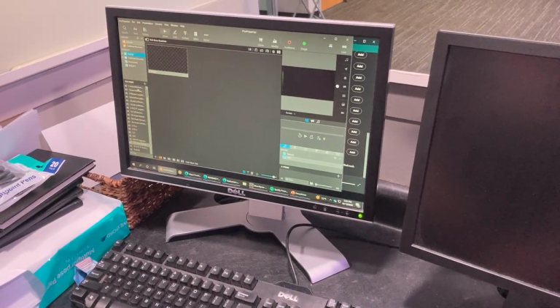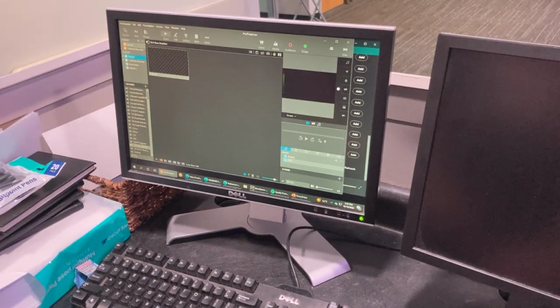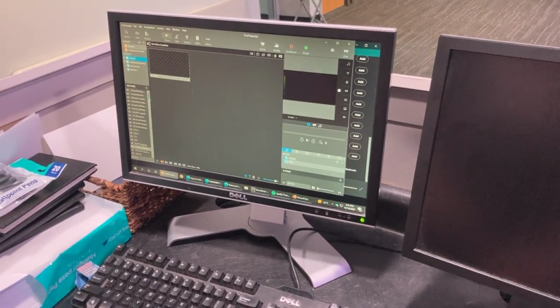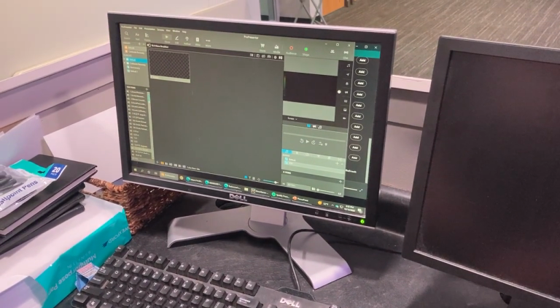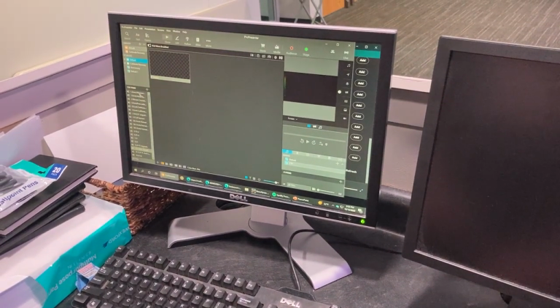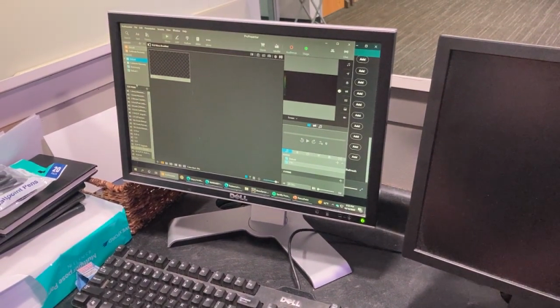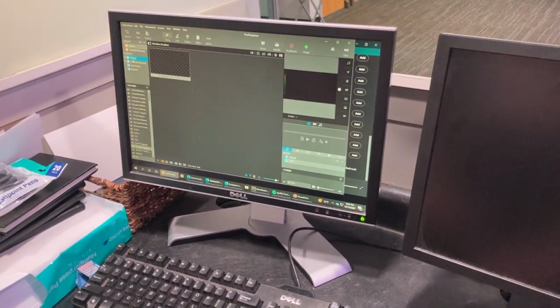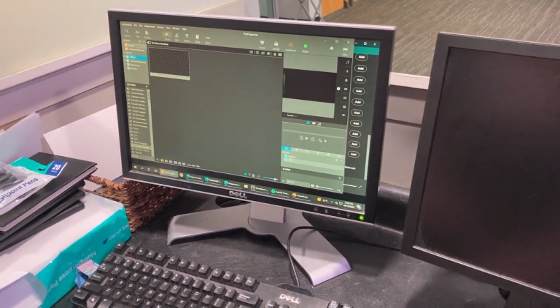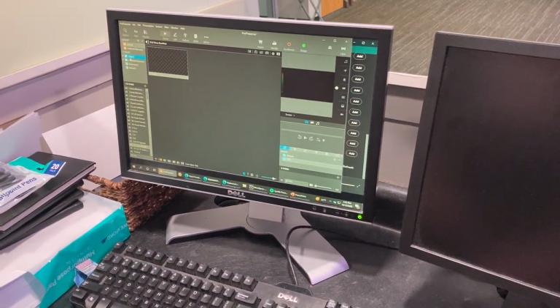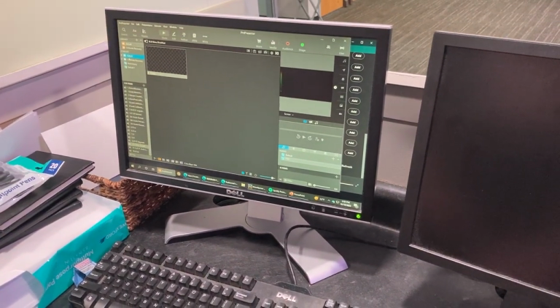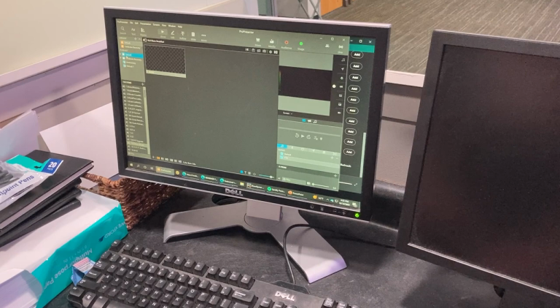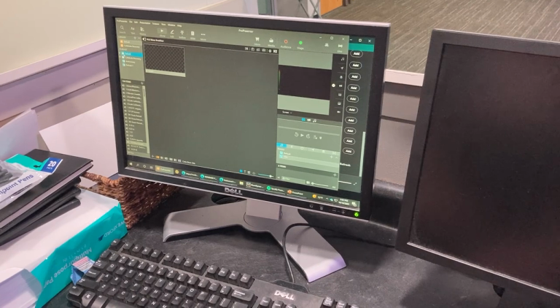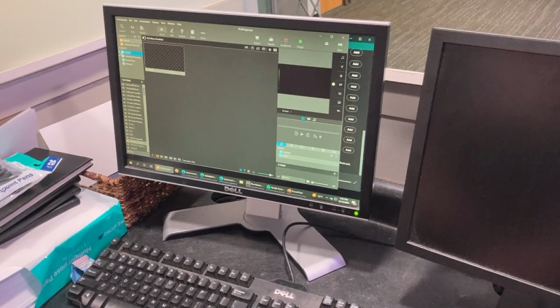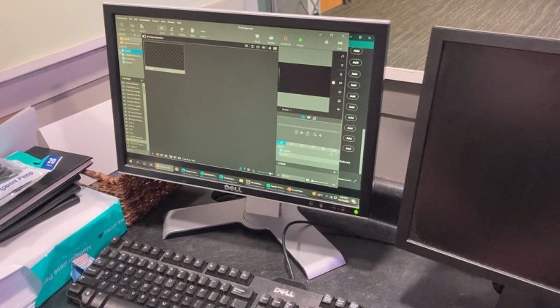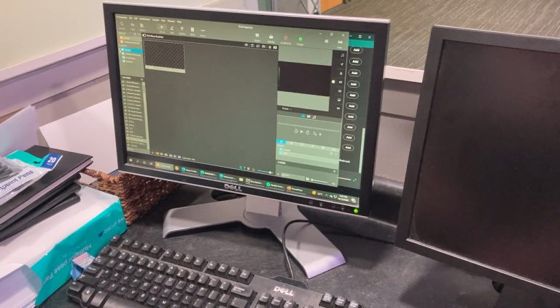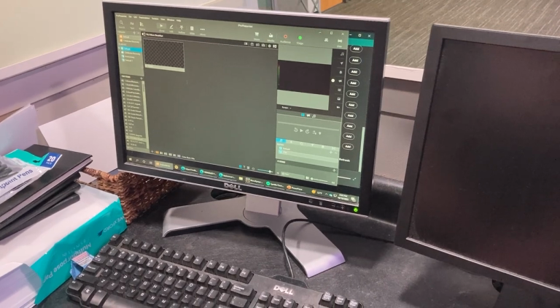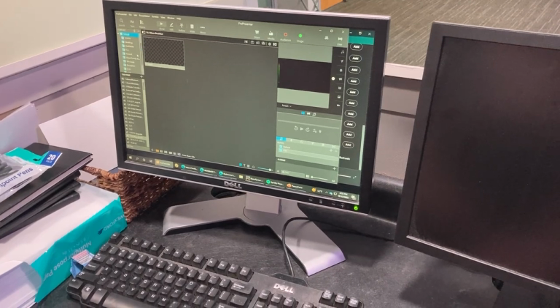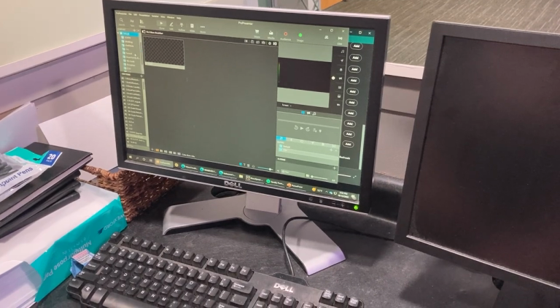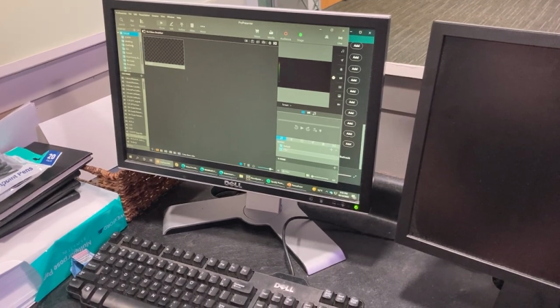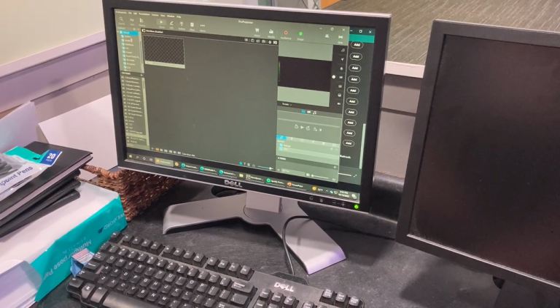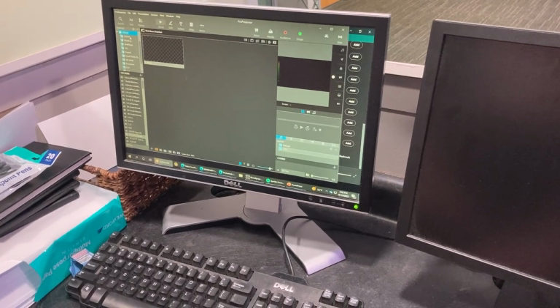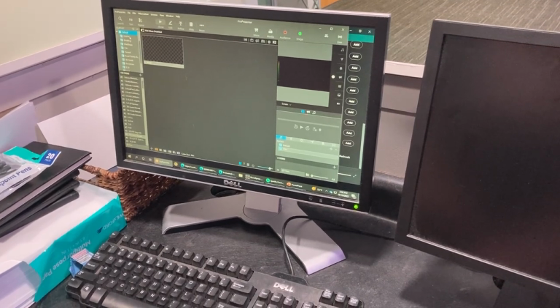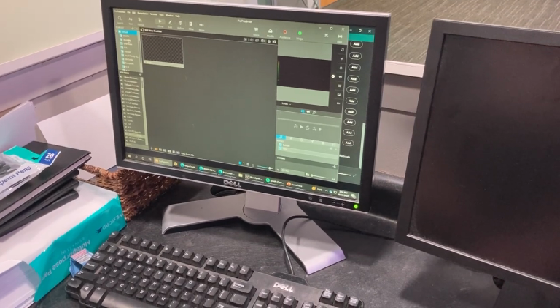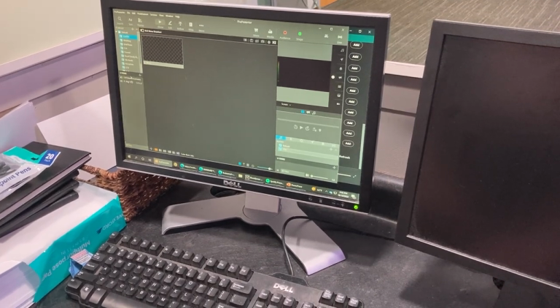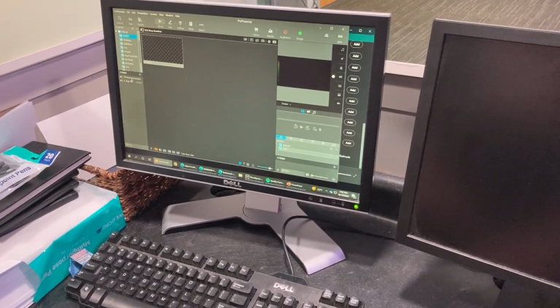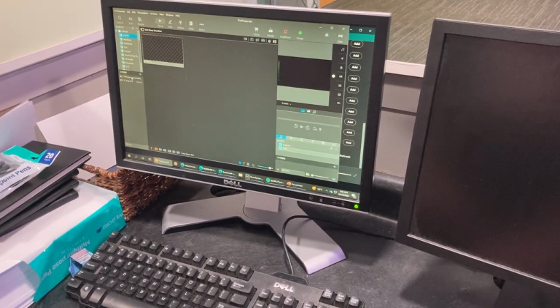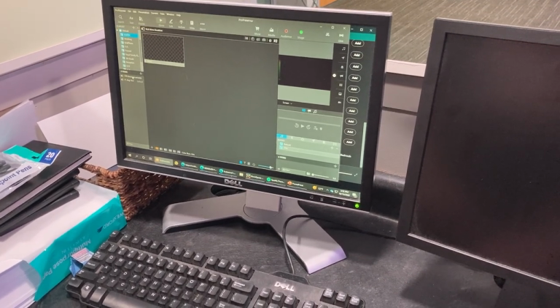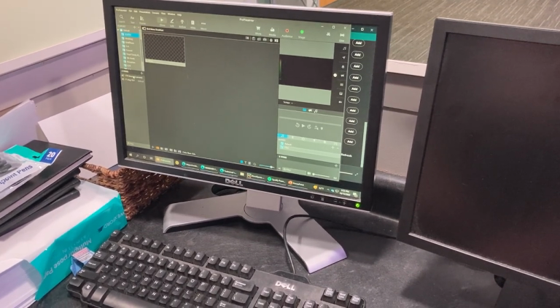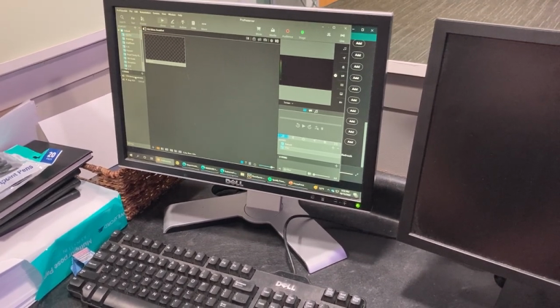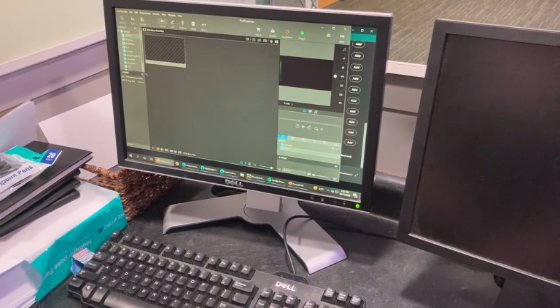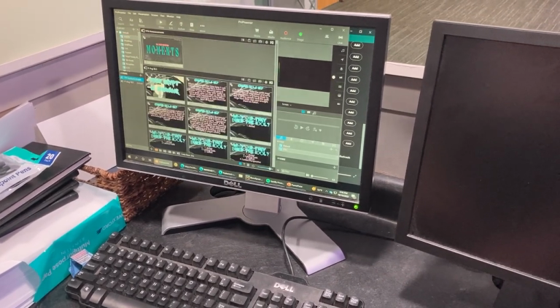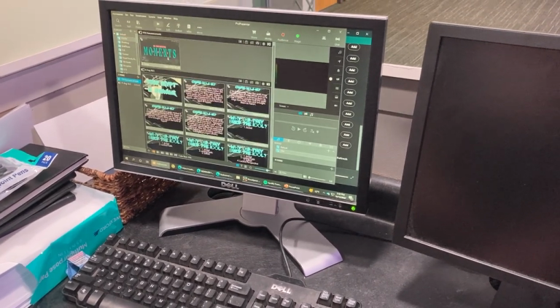We'll put something on the screen so that way you can see what that looks like.